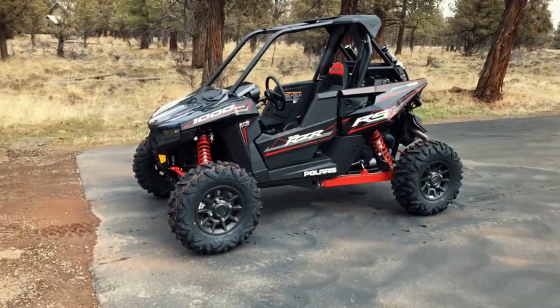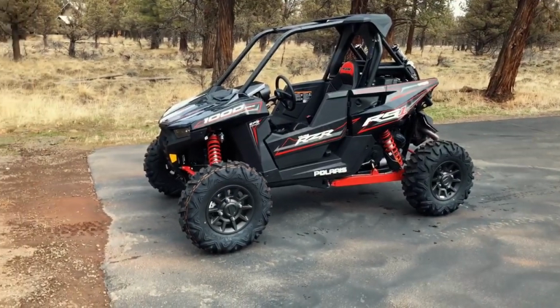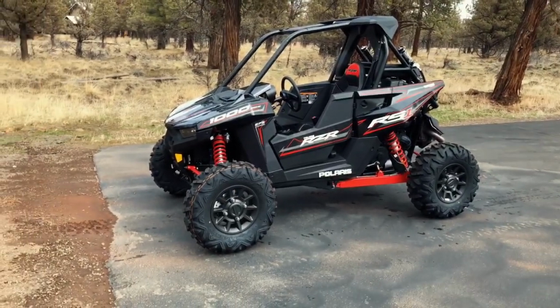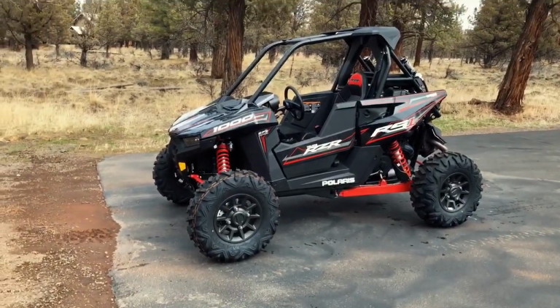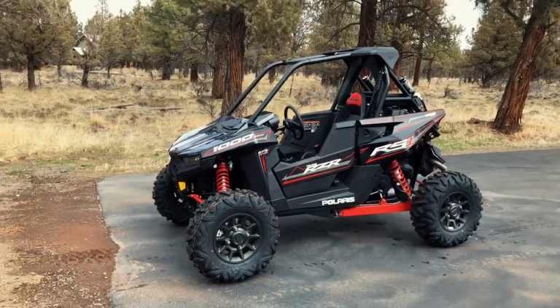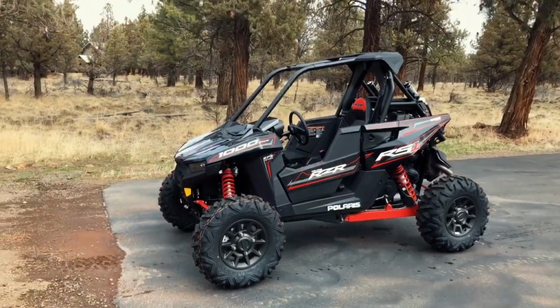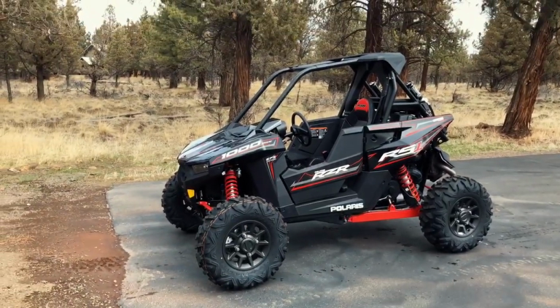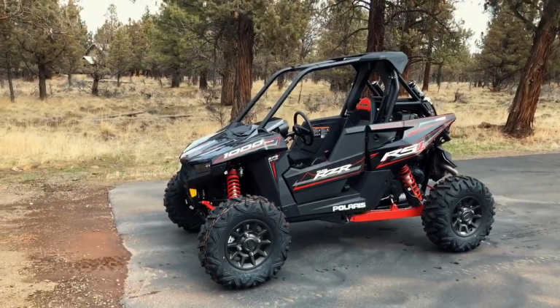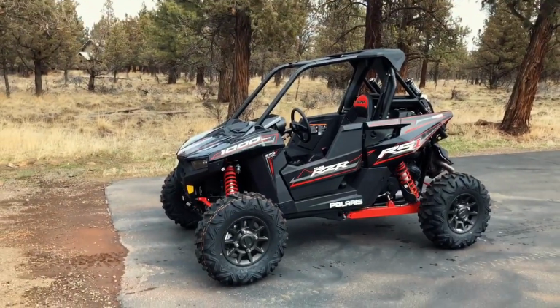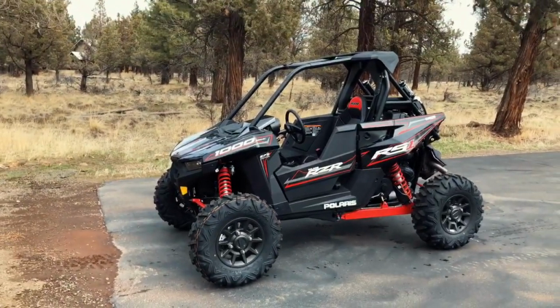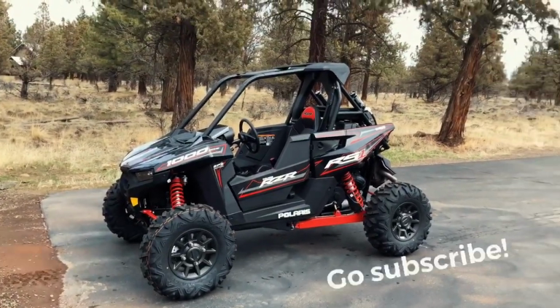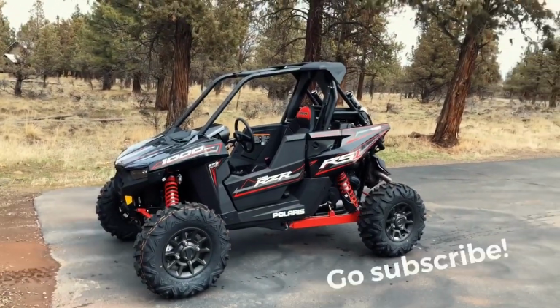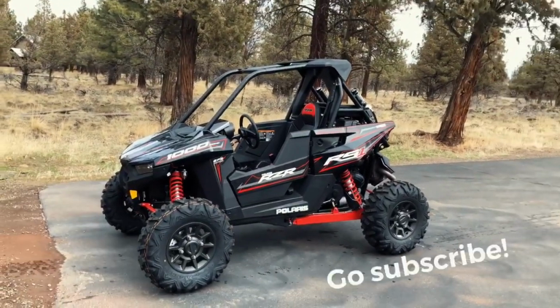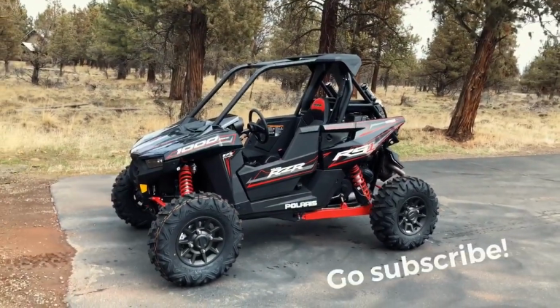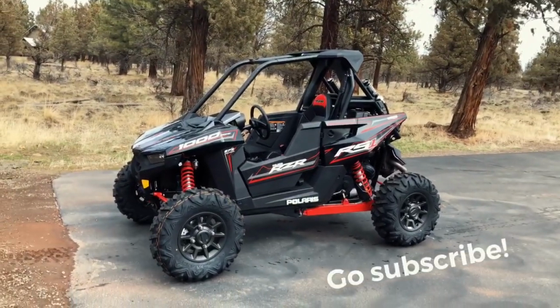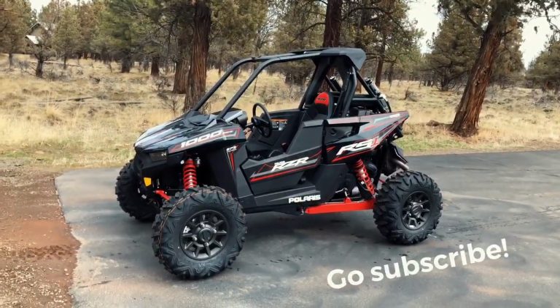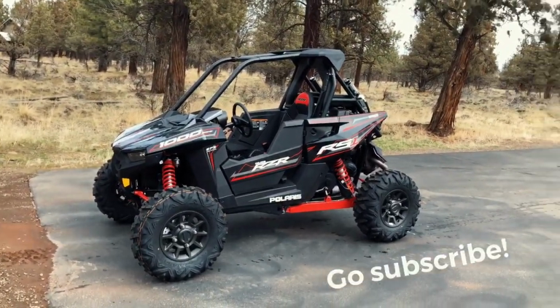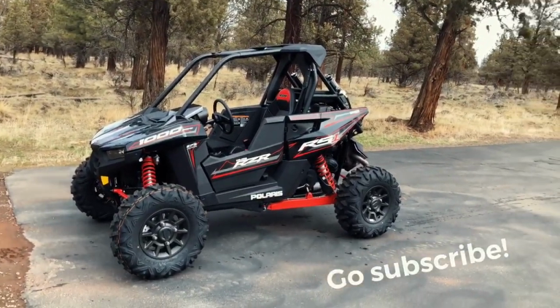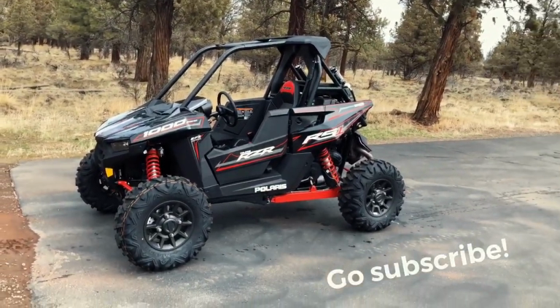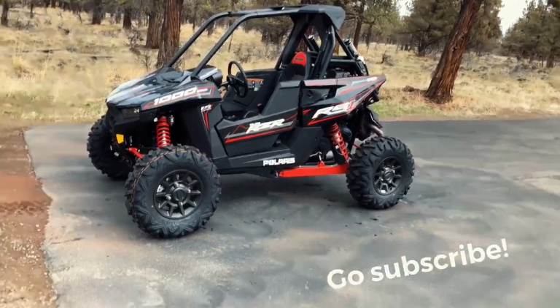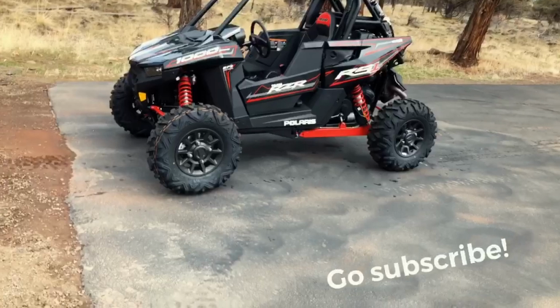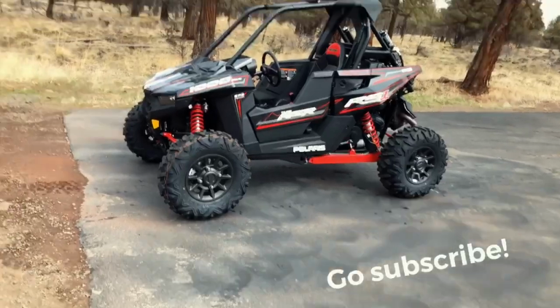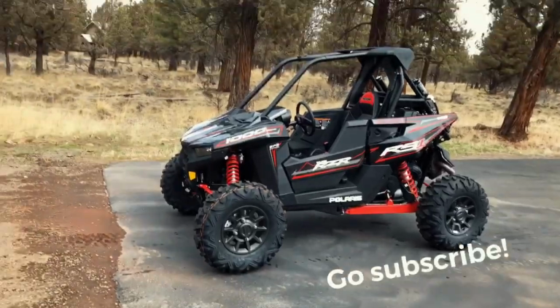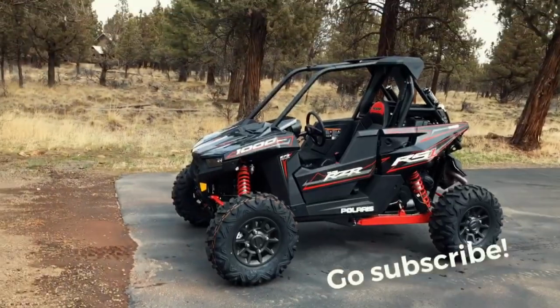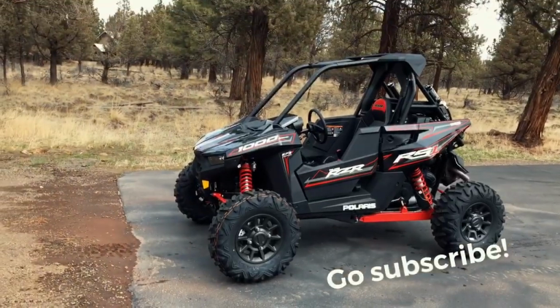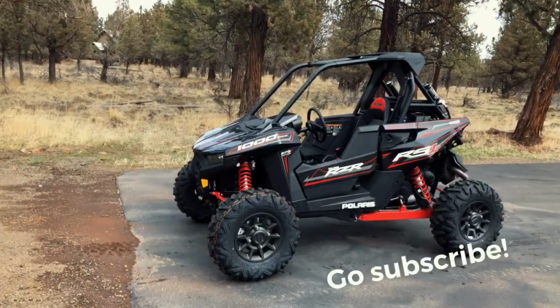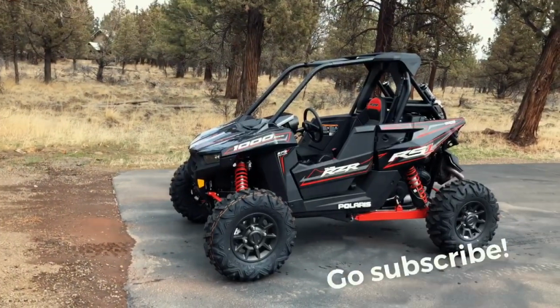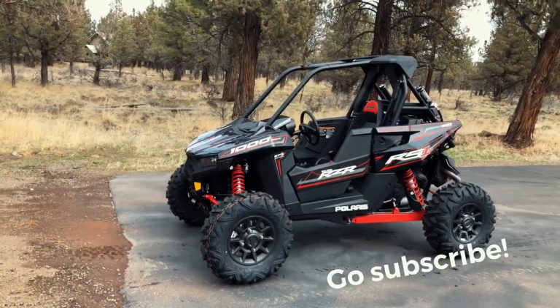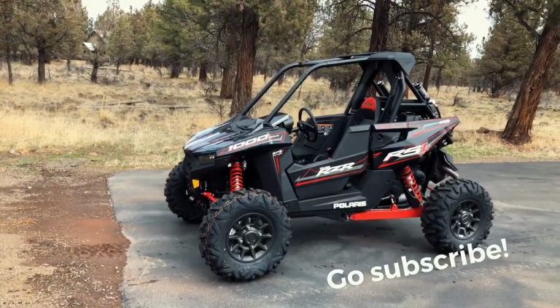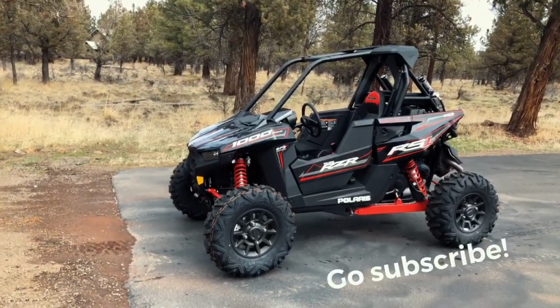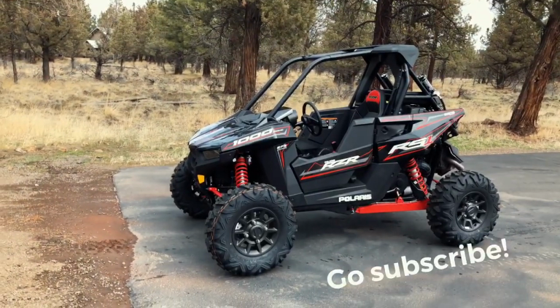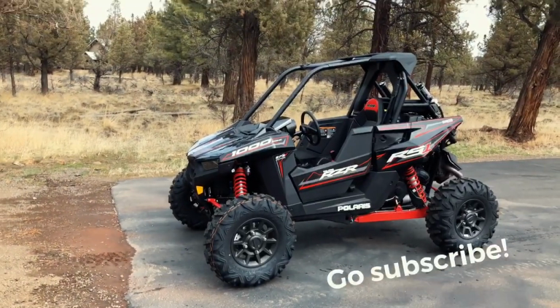Gotta have some fun with this thing. Can't wait to get it on a course and fly it - and it will fly, I'm sure.